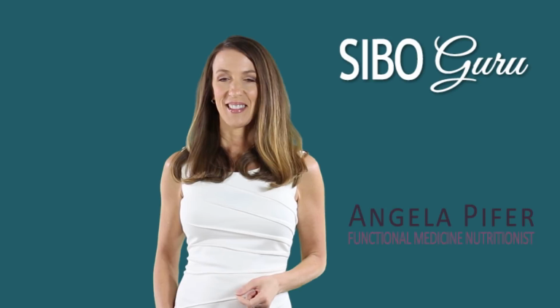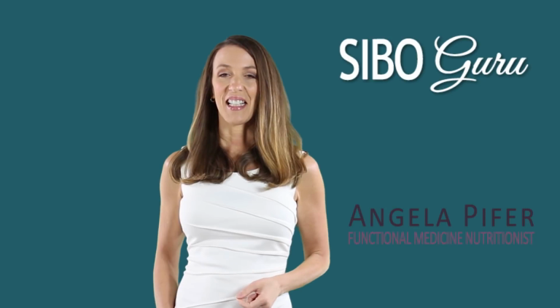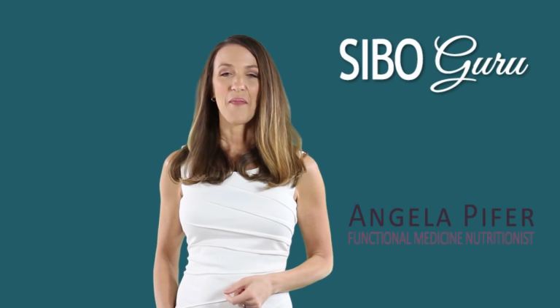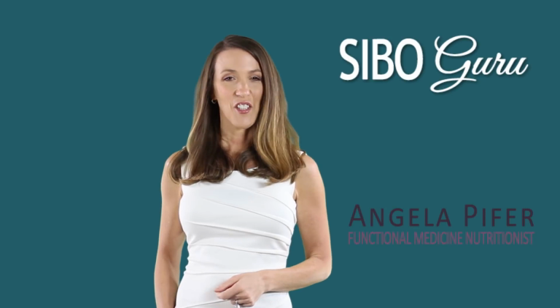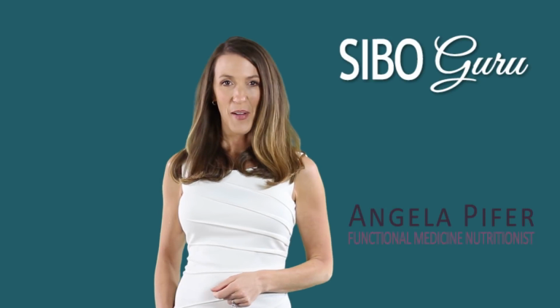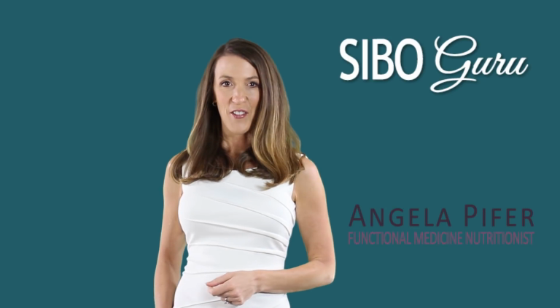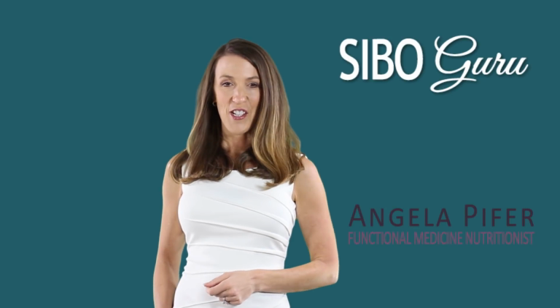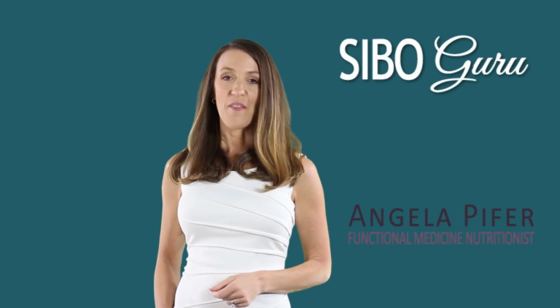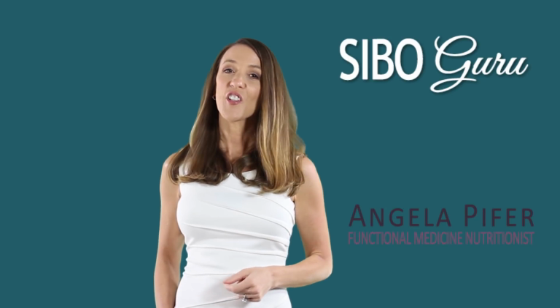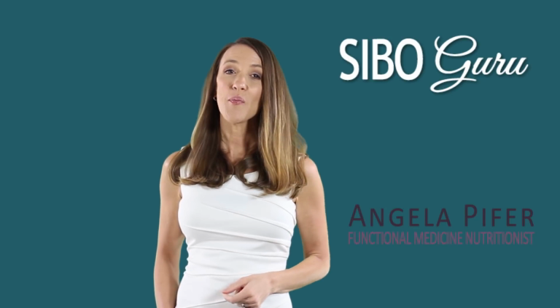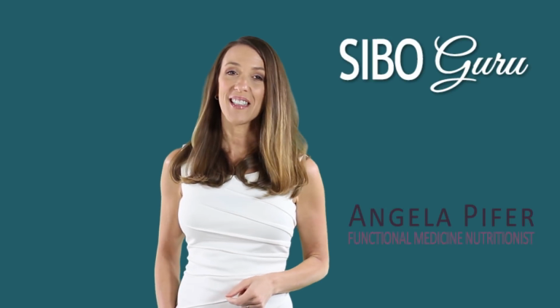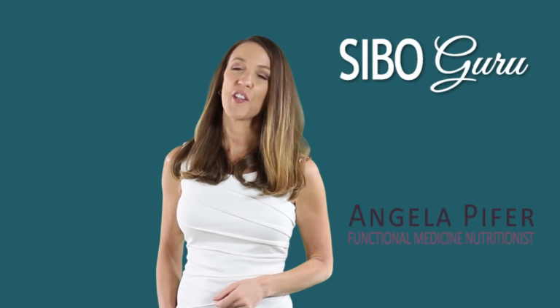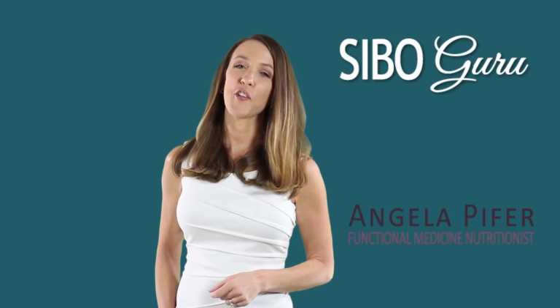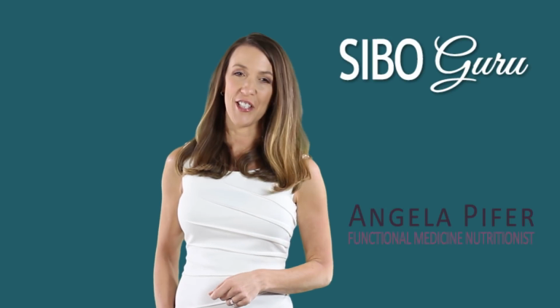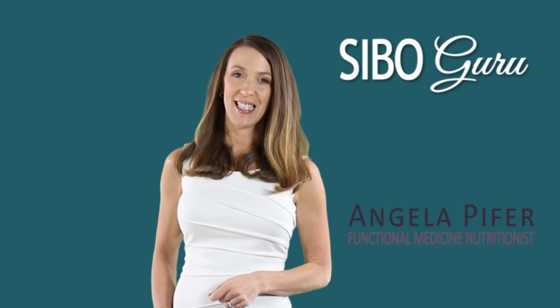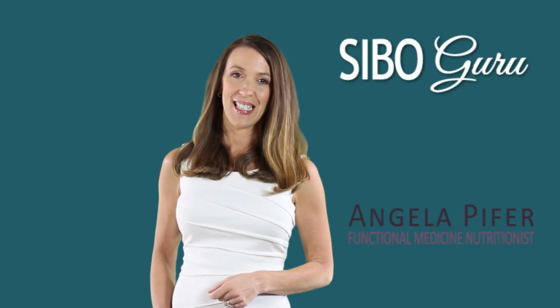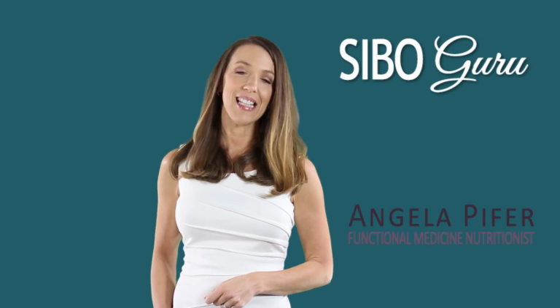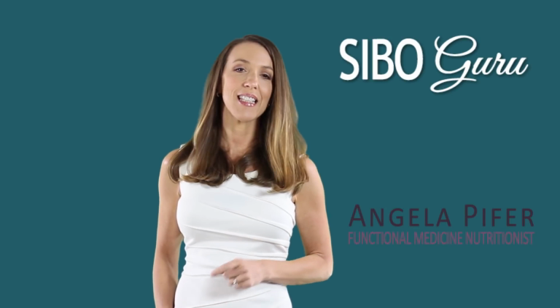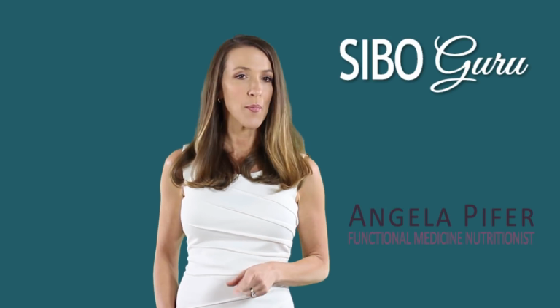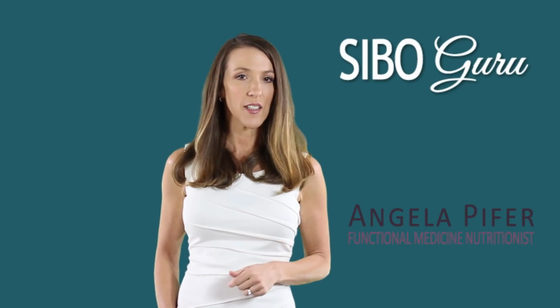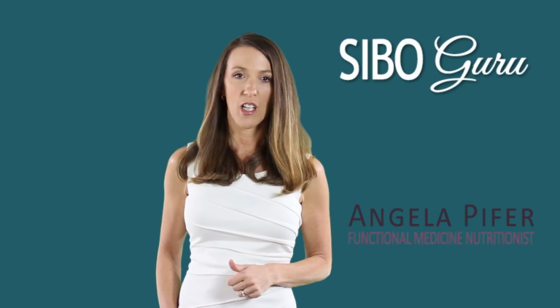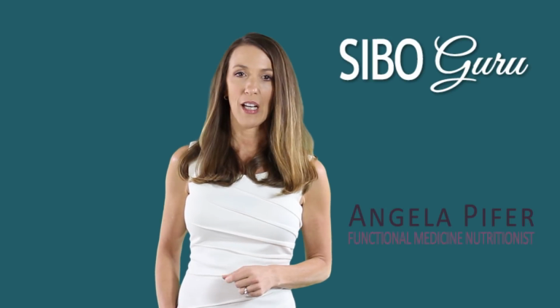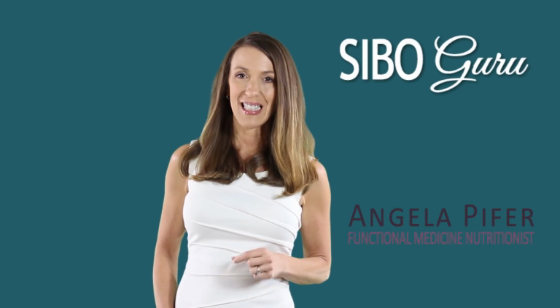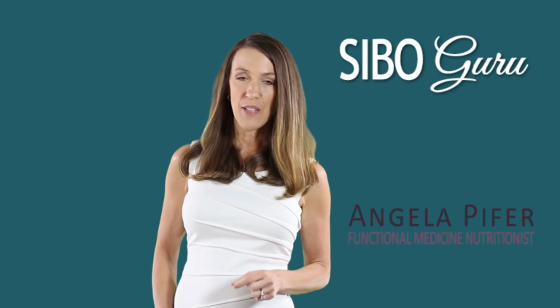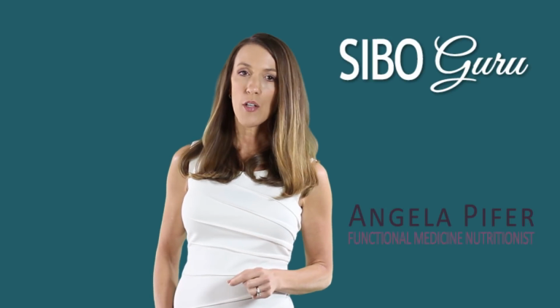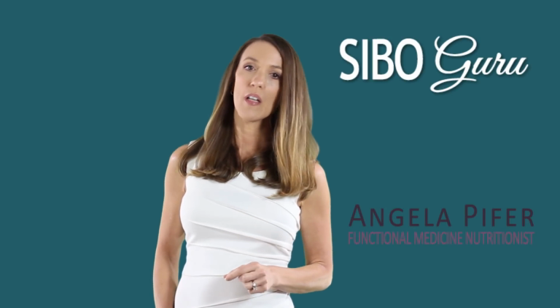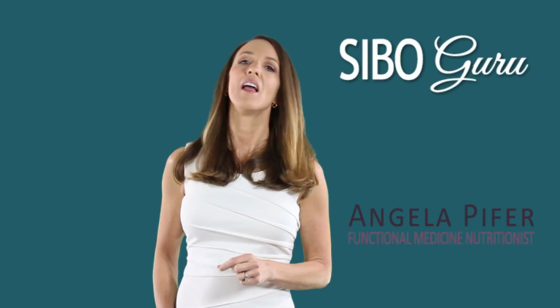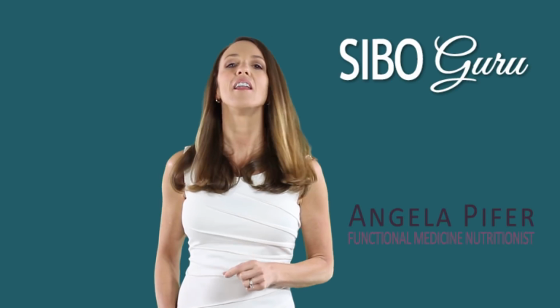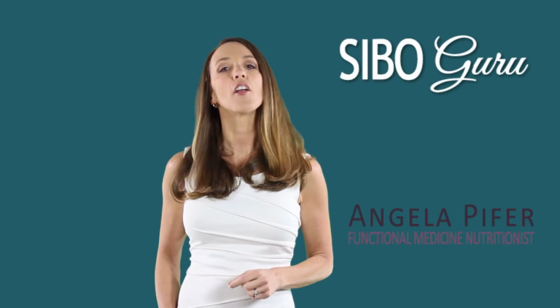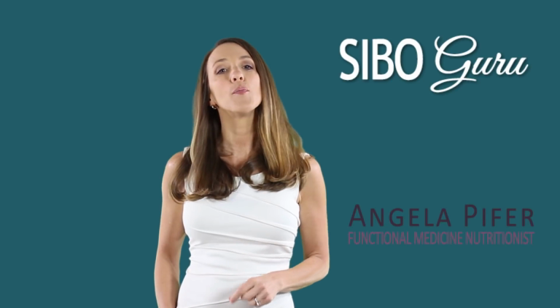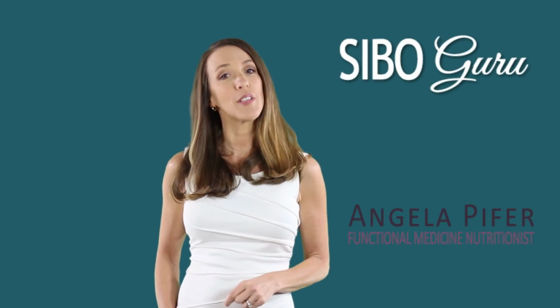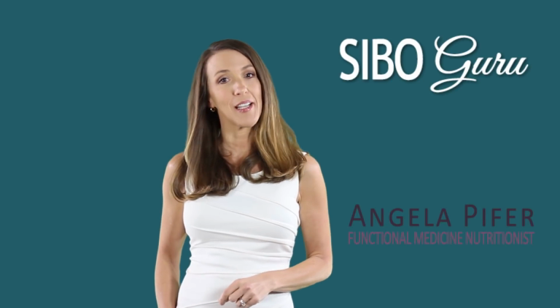Hi, I'm Angela Pfeiffer. I'm a functional medicine nutritionist, and today I'm going to talk about SIBO and autoimmunity.